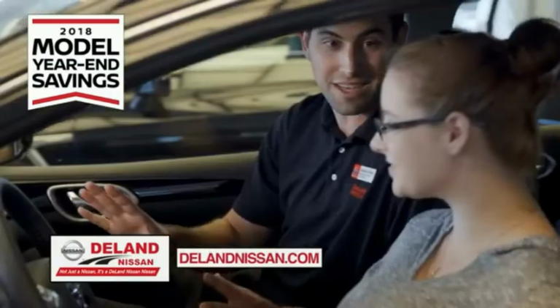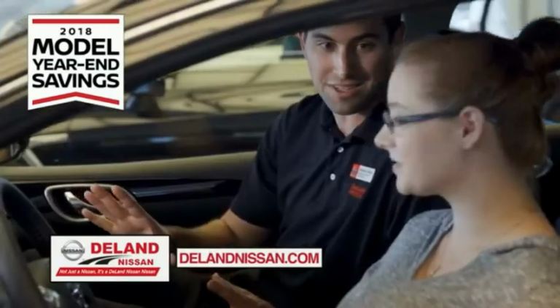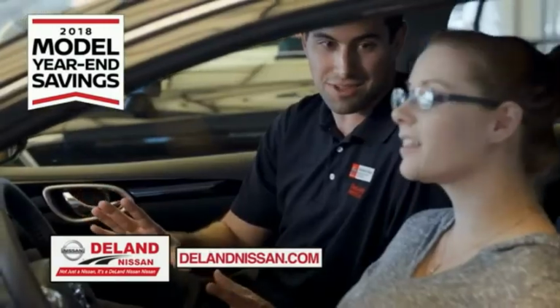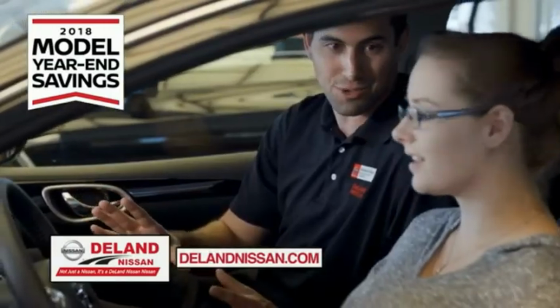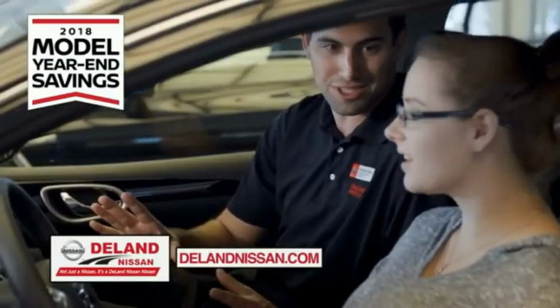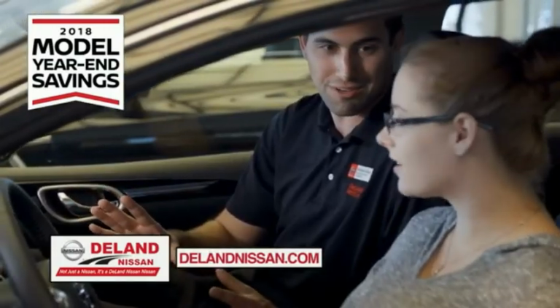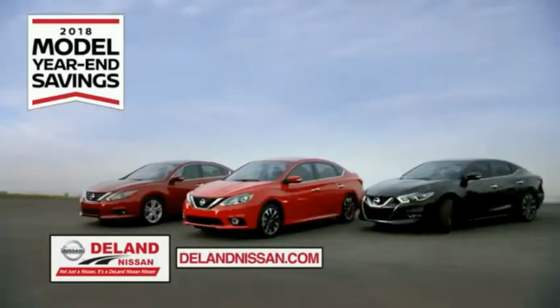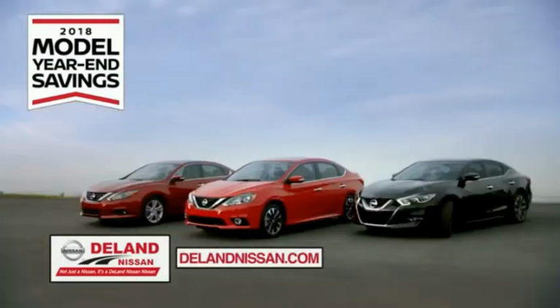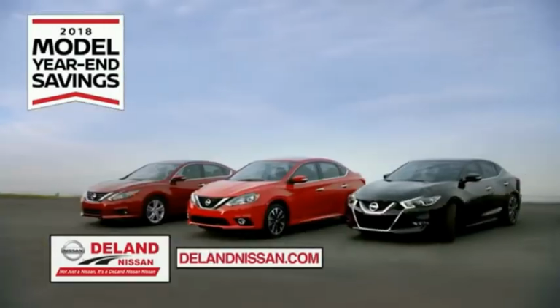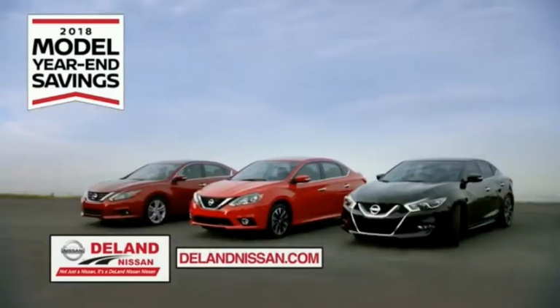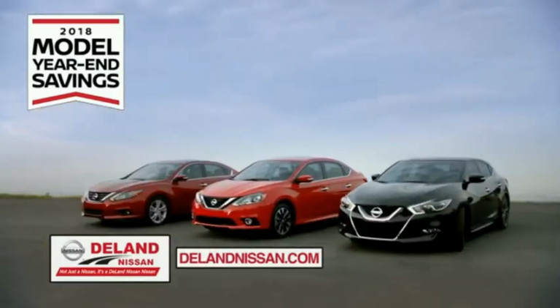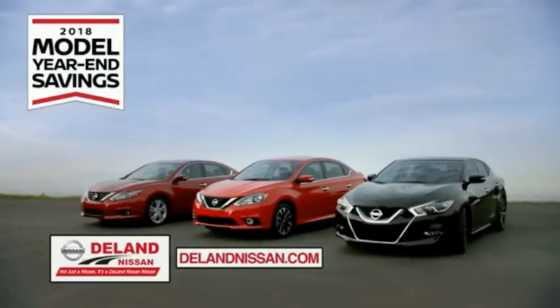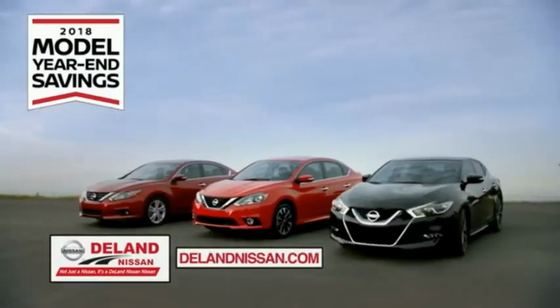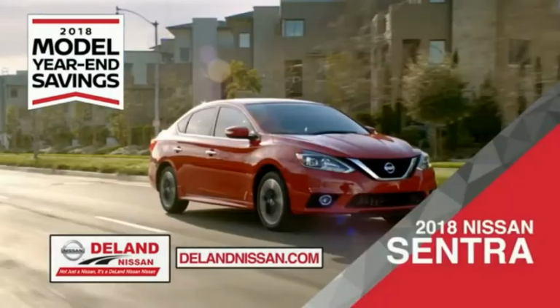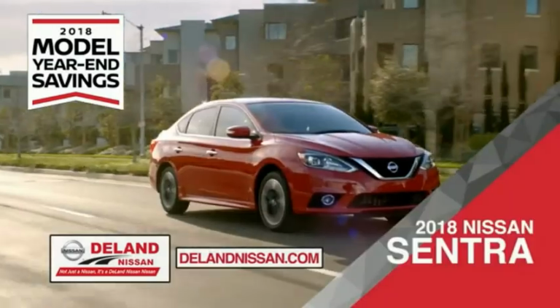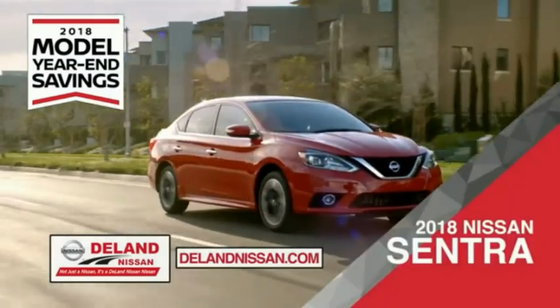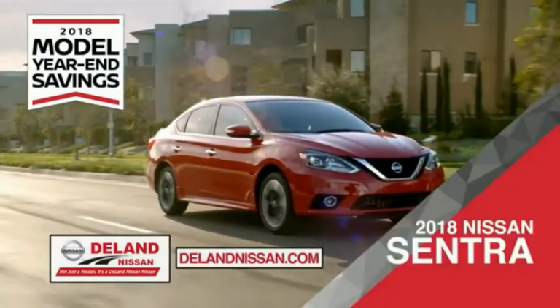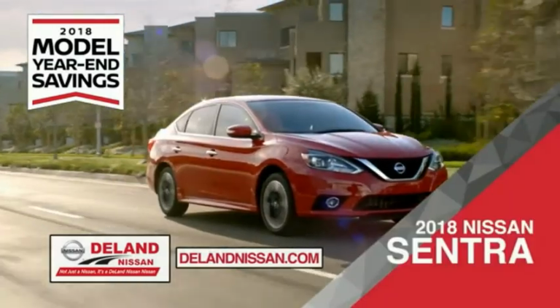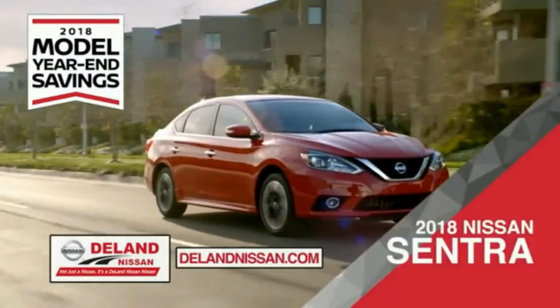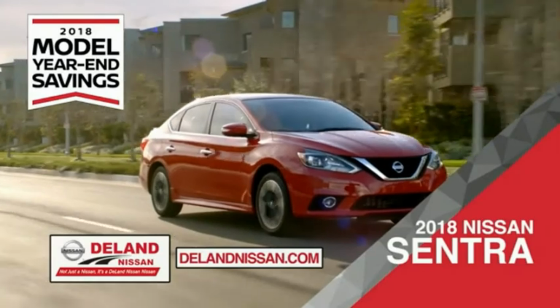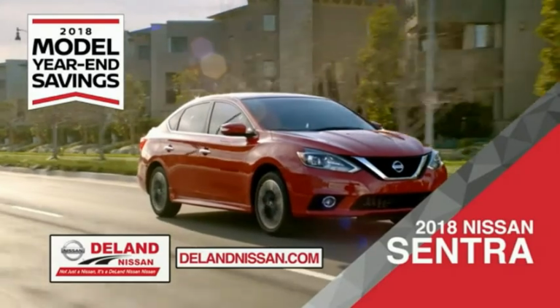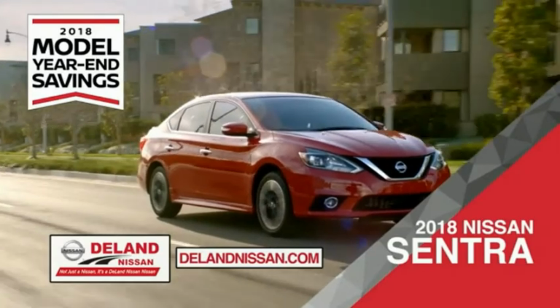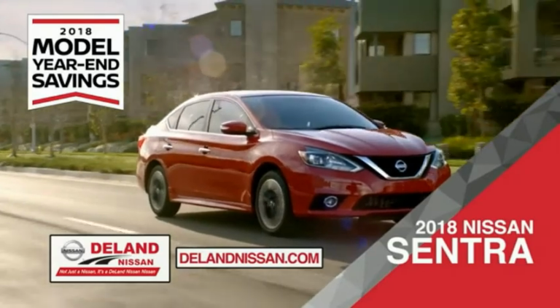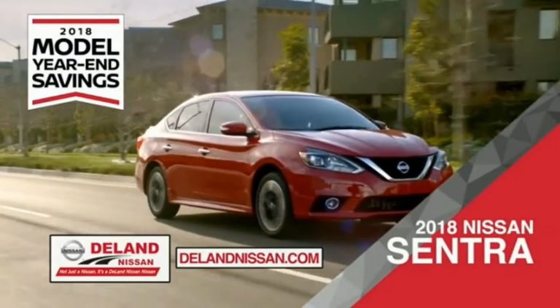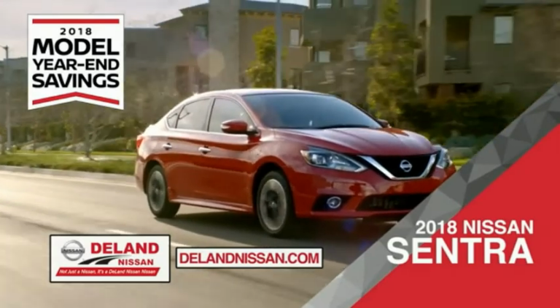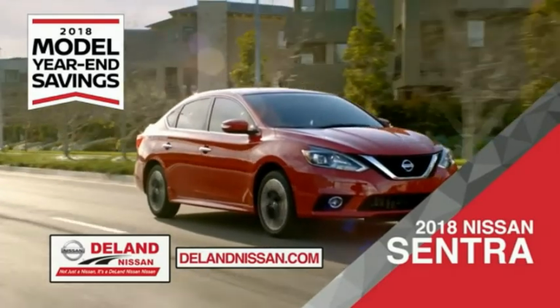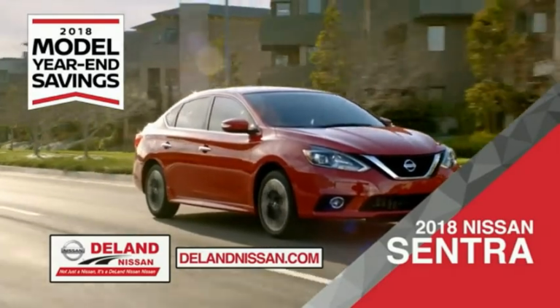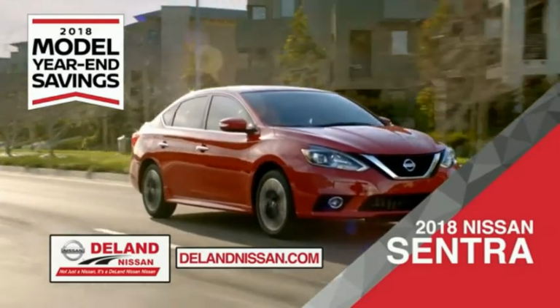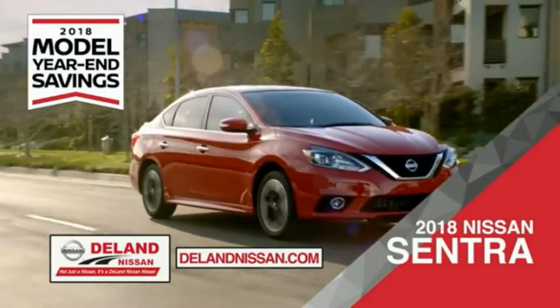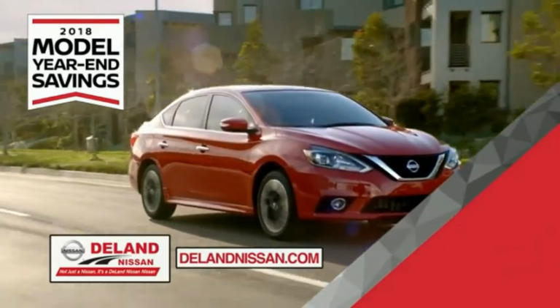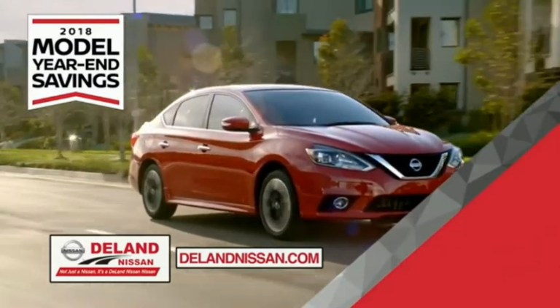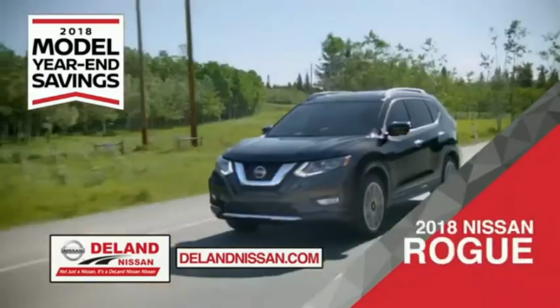Save with Deland Nissan during the 2018 model year in savings events. Save on the 2018 Nissan Sentra — impressively styled and crafted just for you.